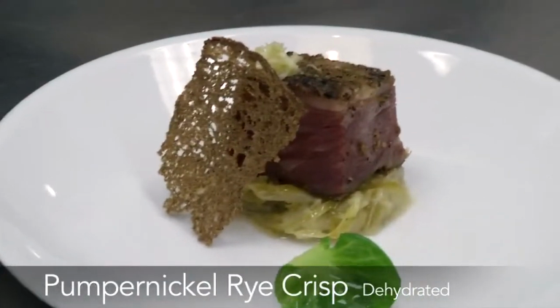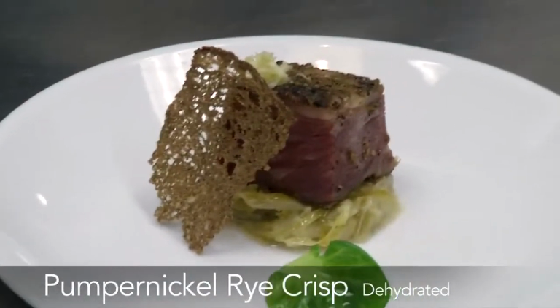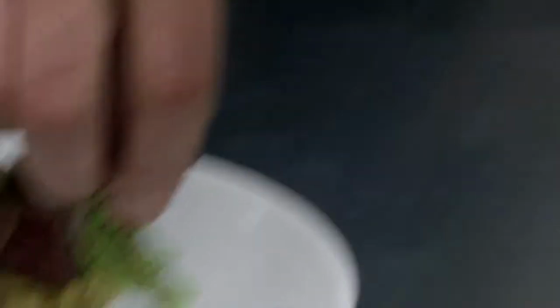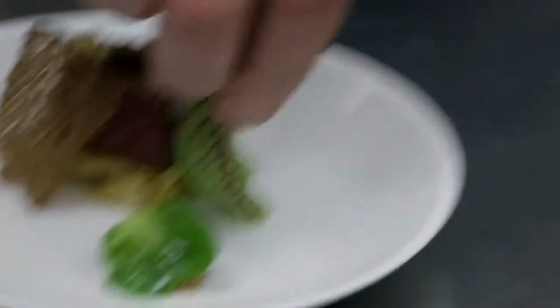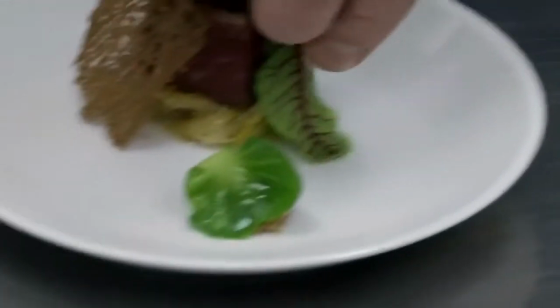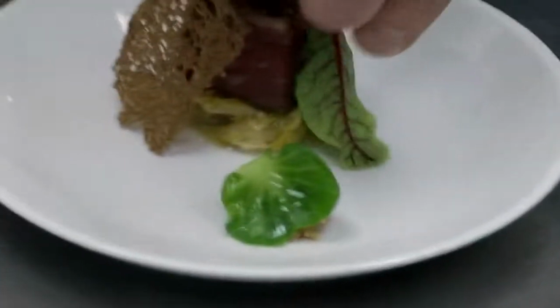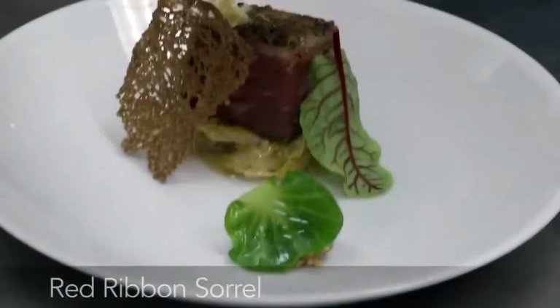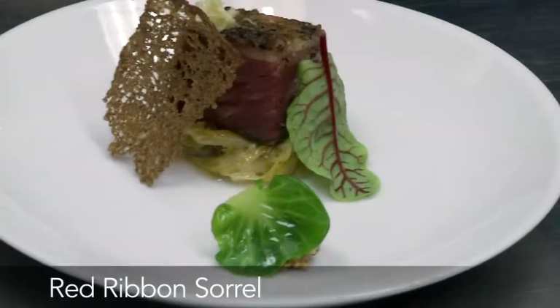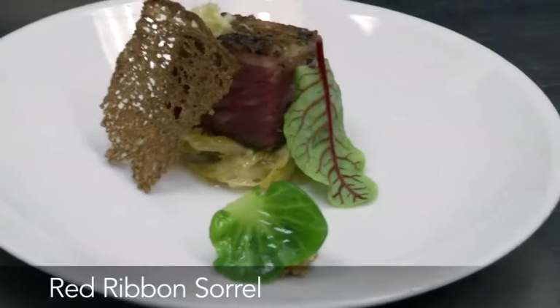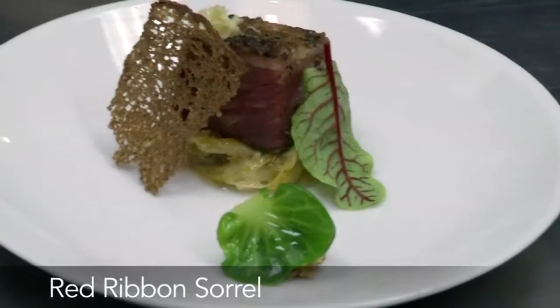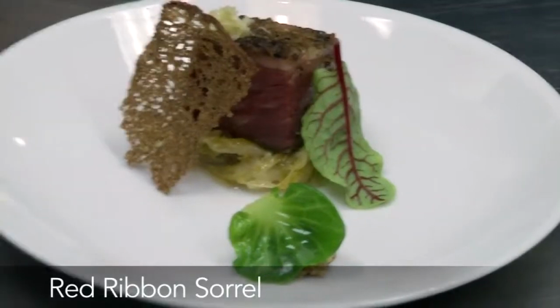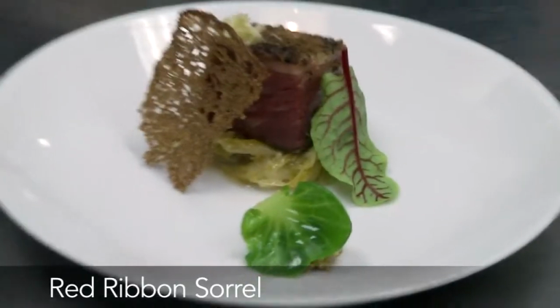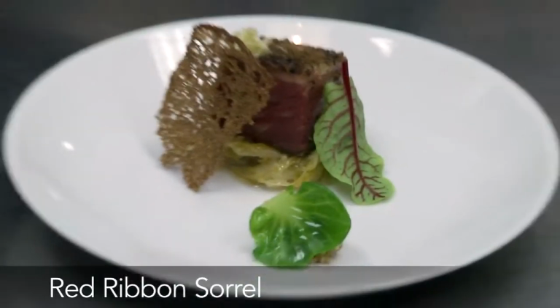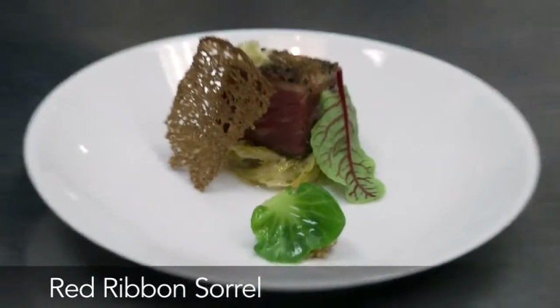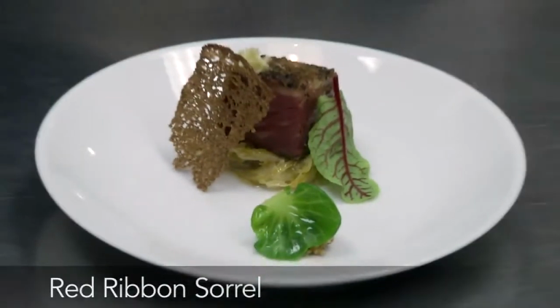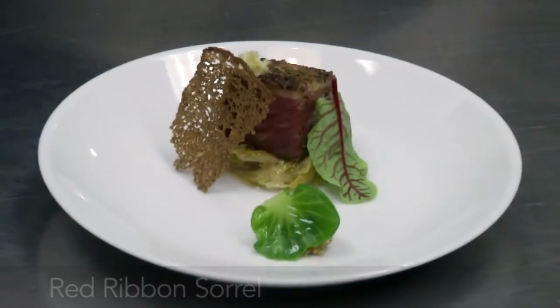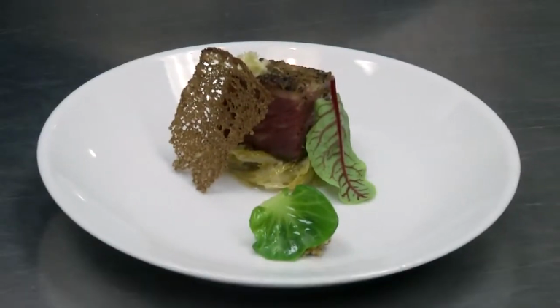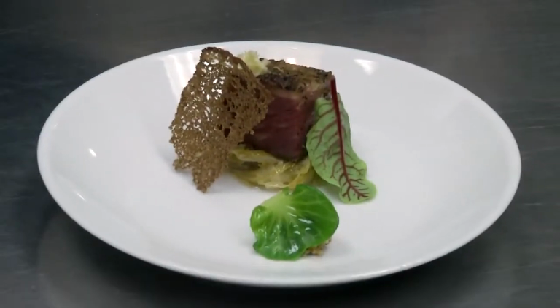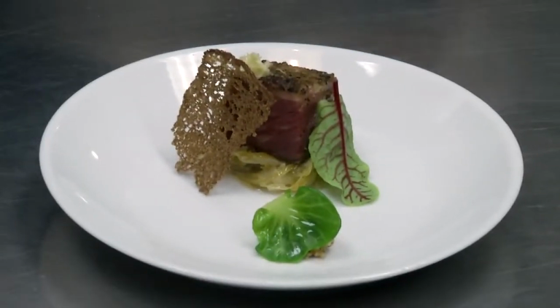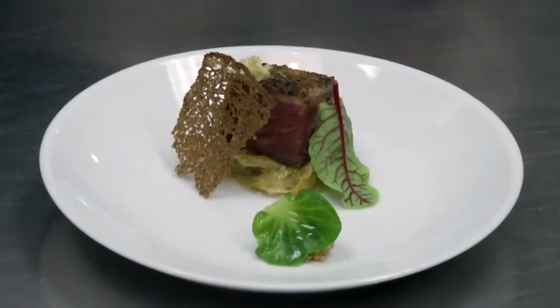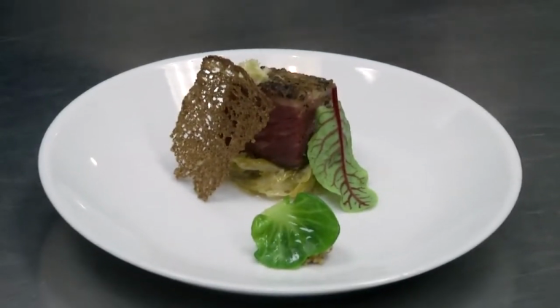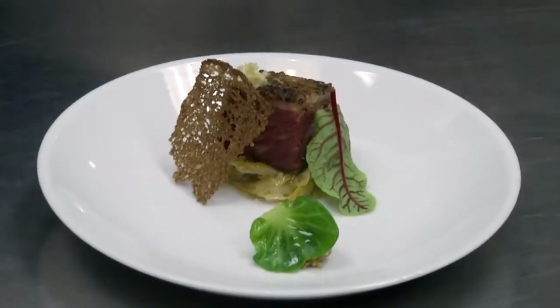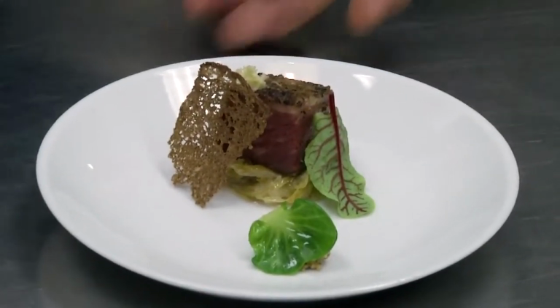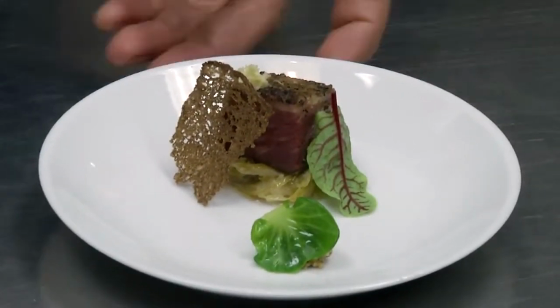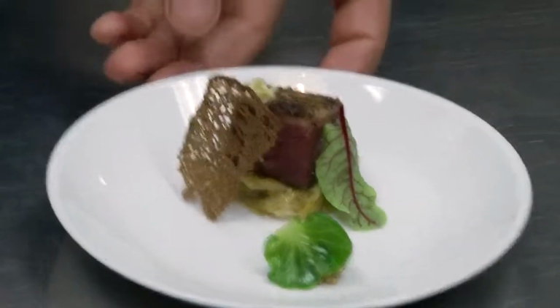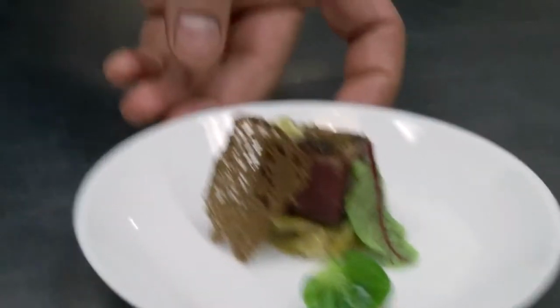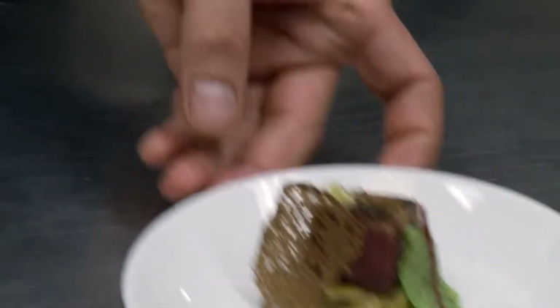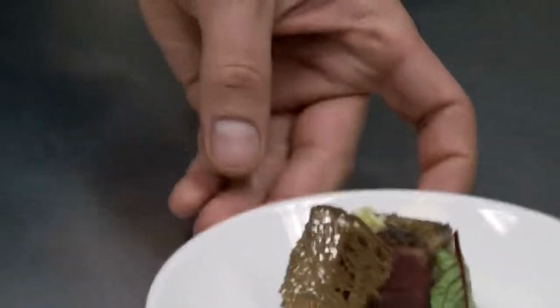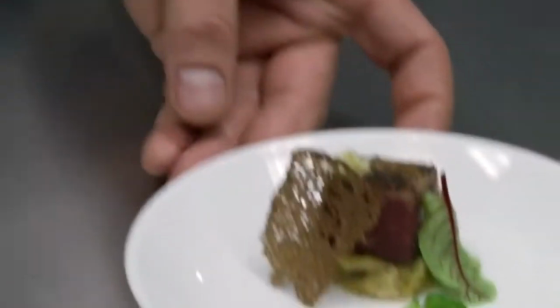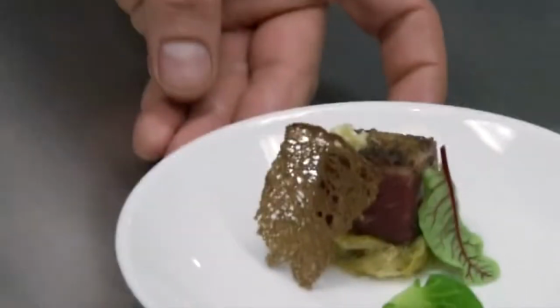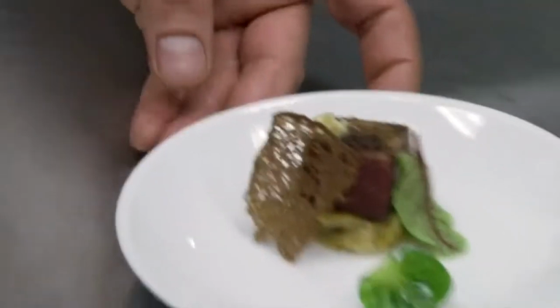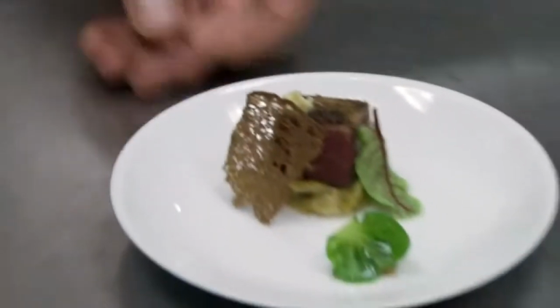Red ribbon sorrel — these are kind of acidic leaves. That's what we're serving tonight.